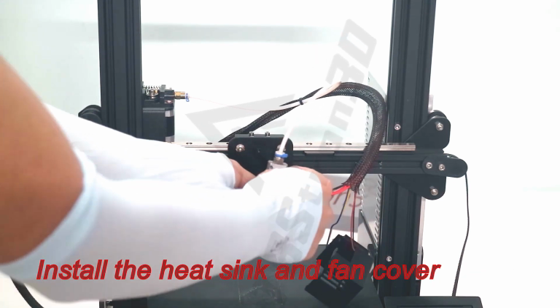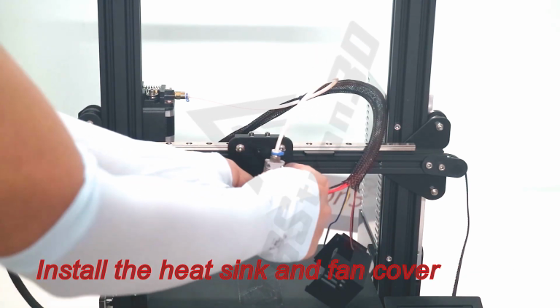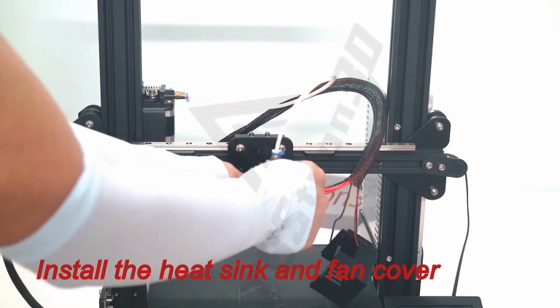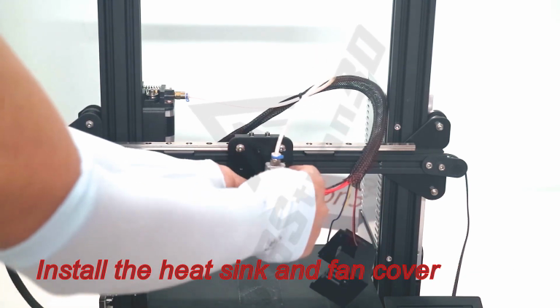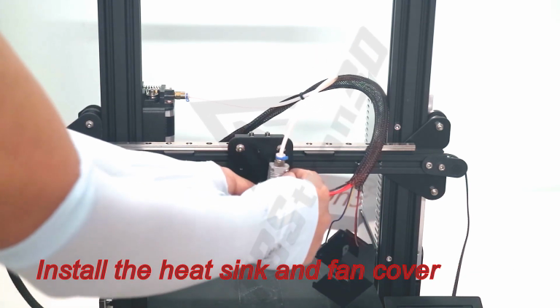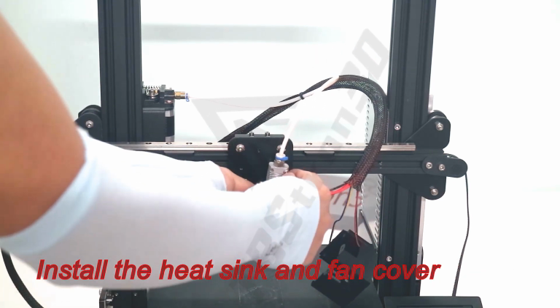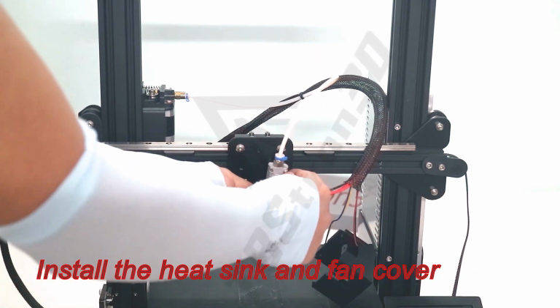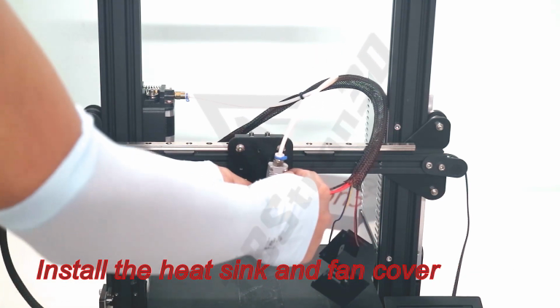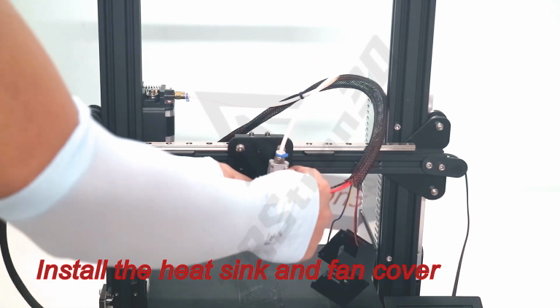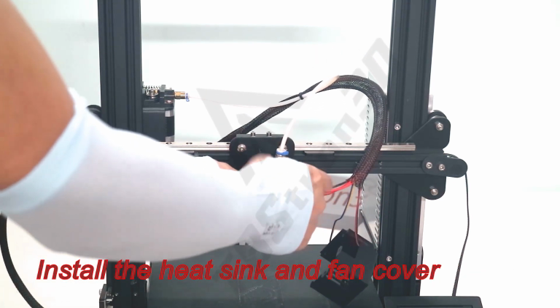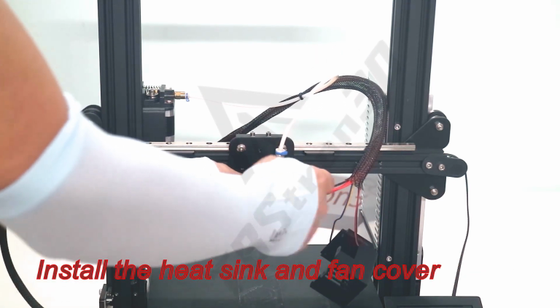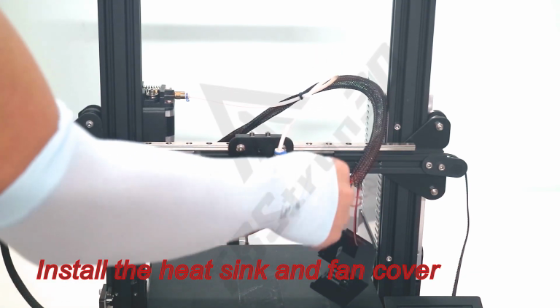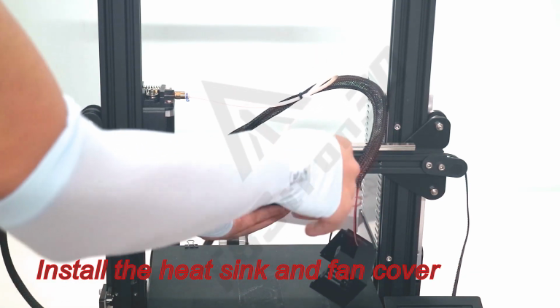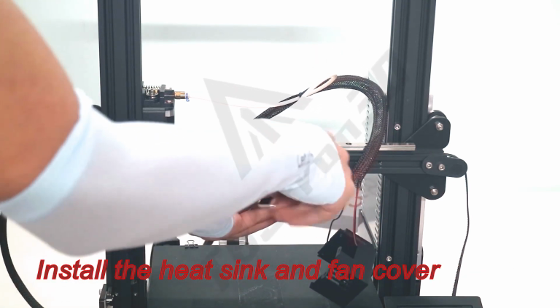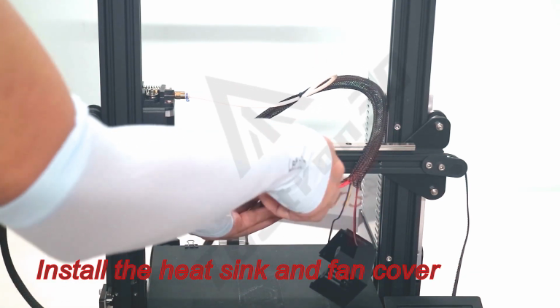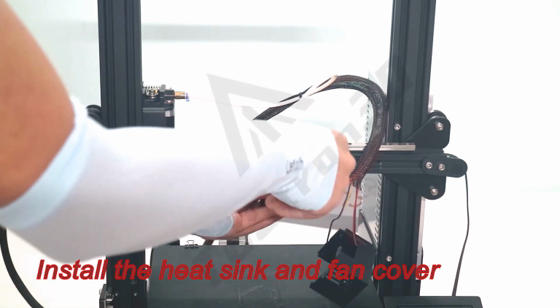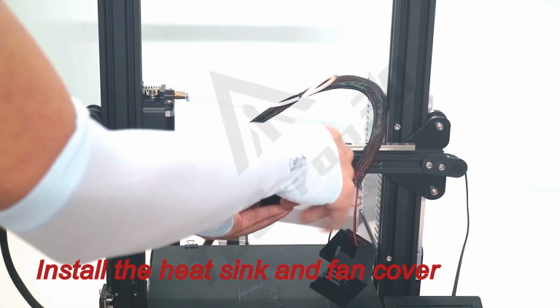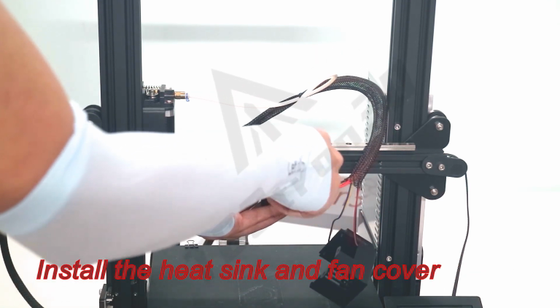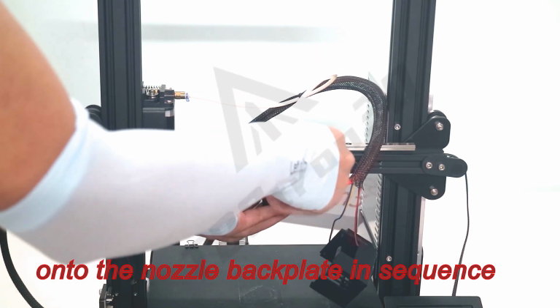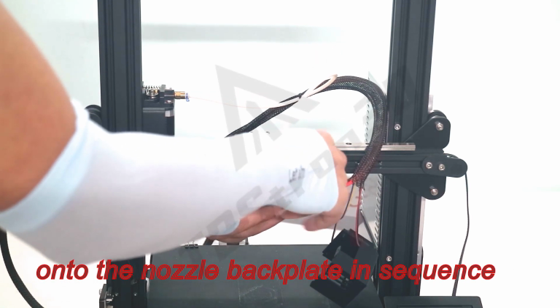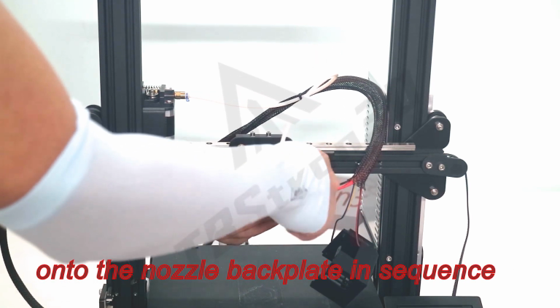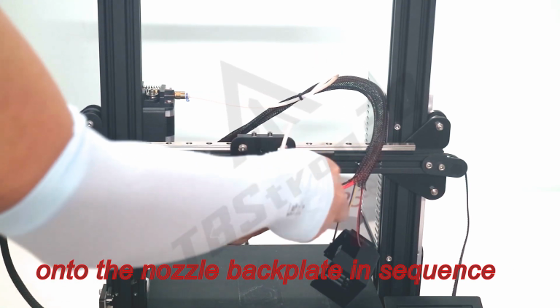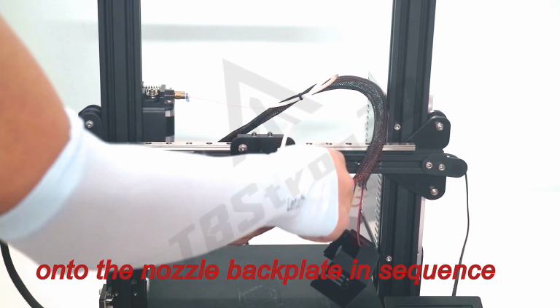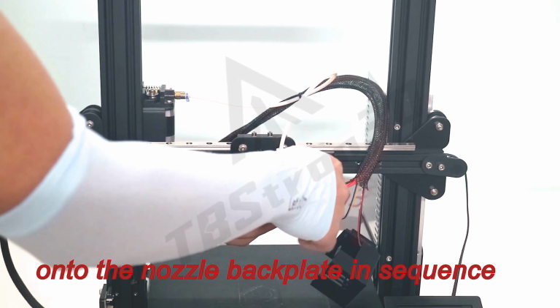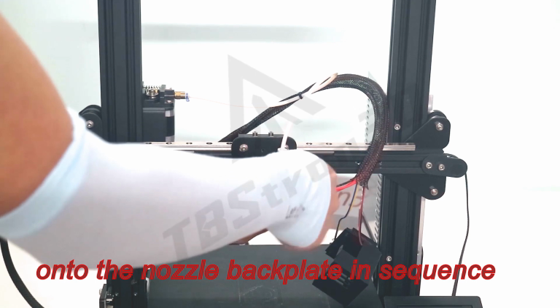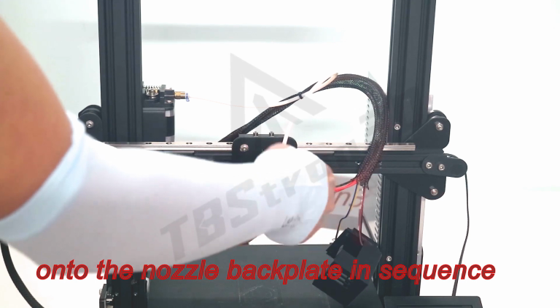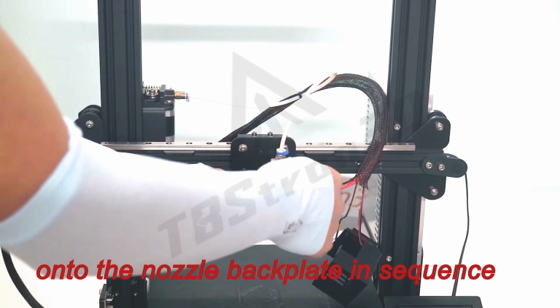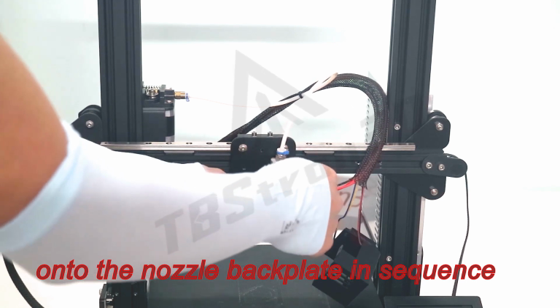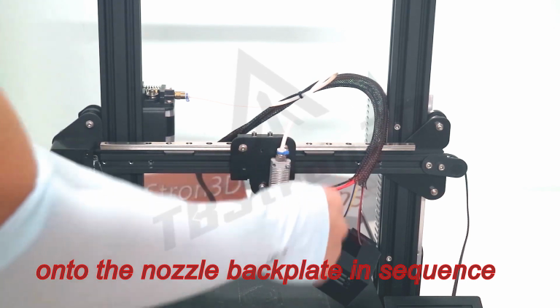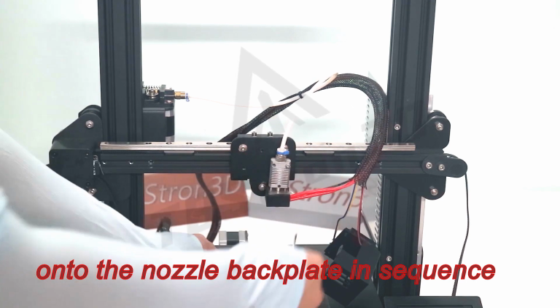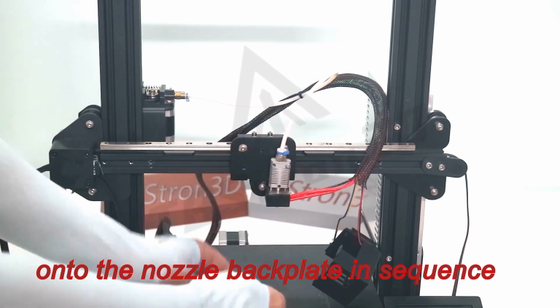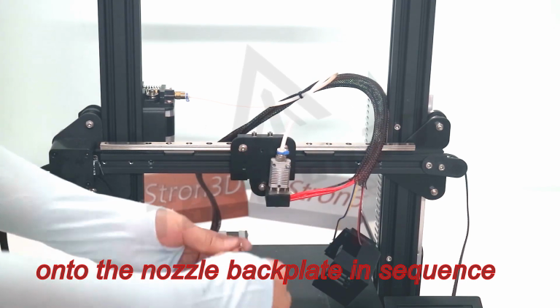Install the heat sink and fan cover onto the nozzle back plate and secure them with screws.